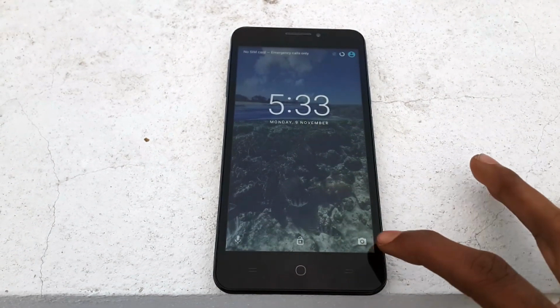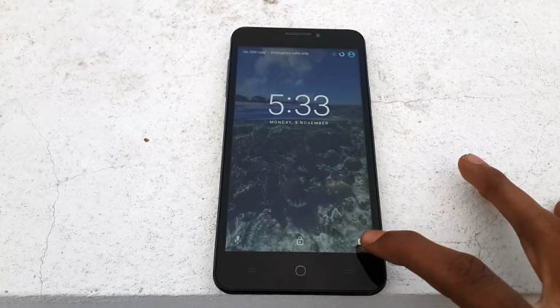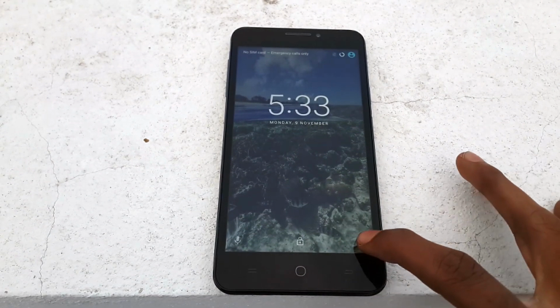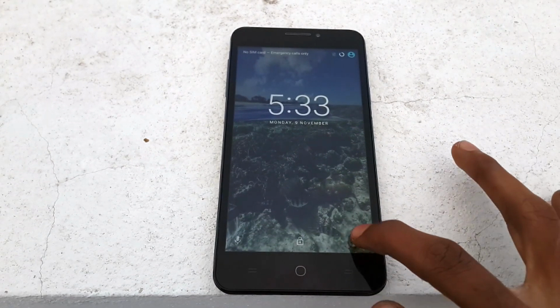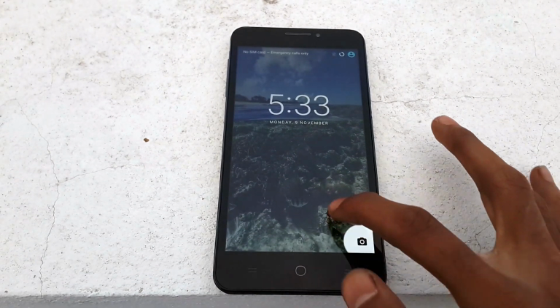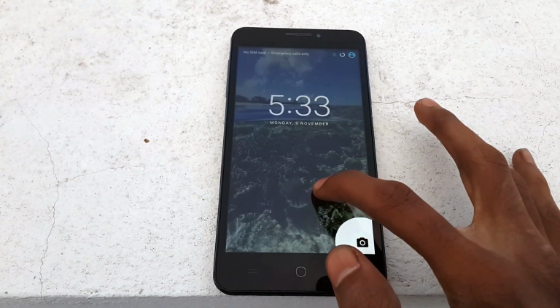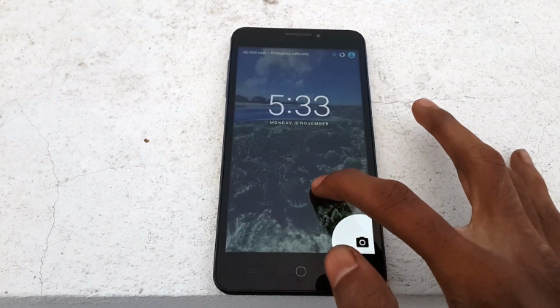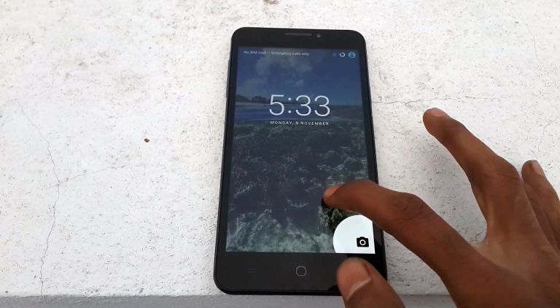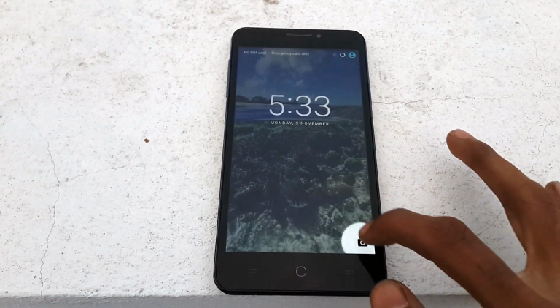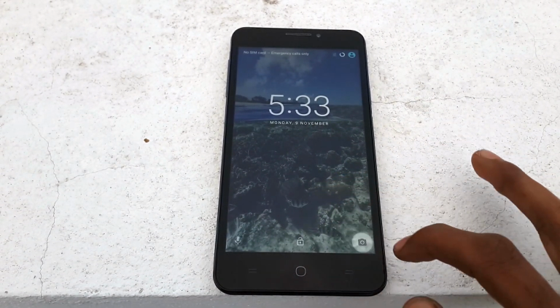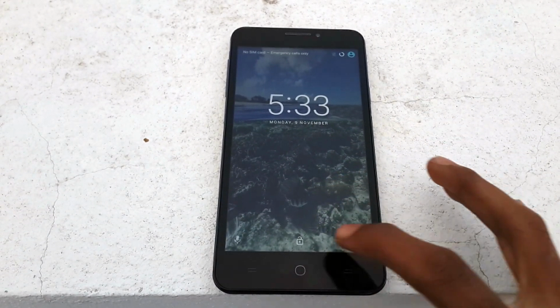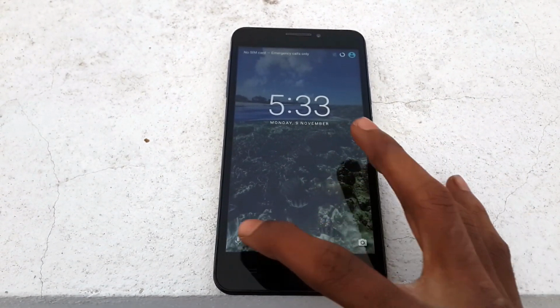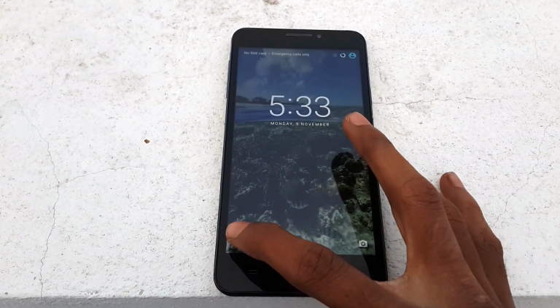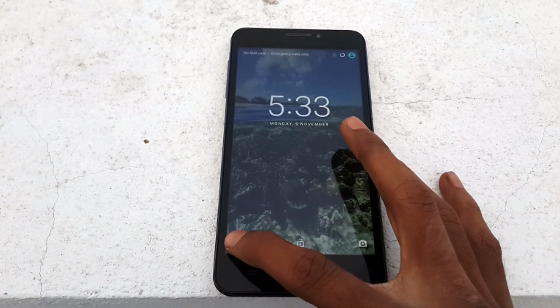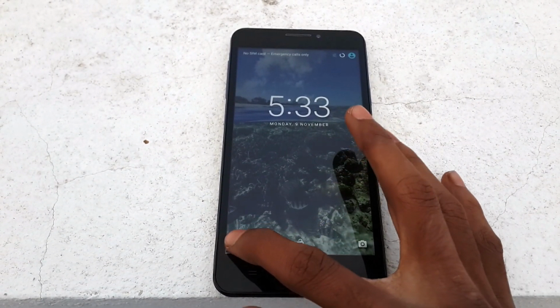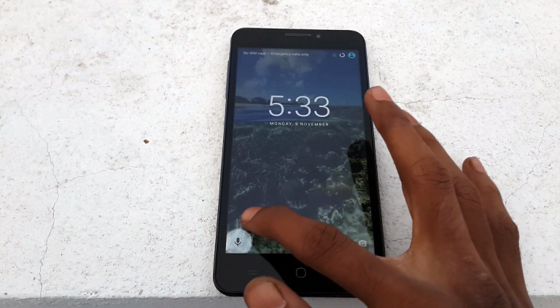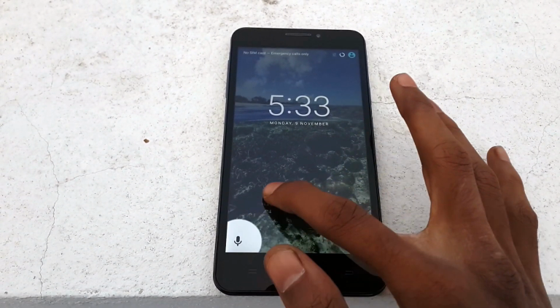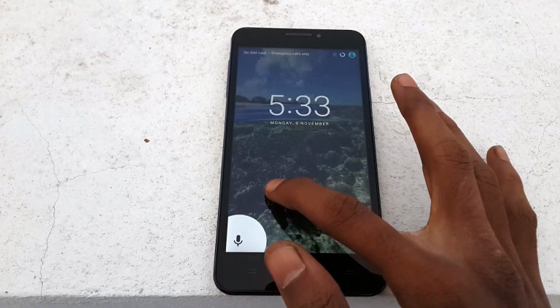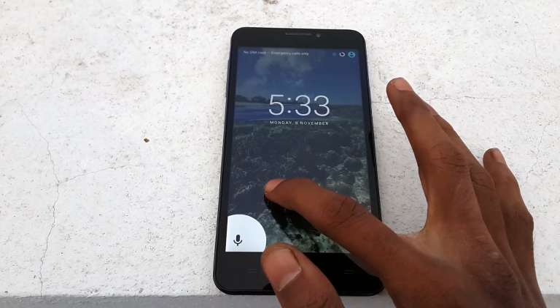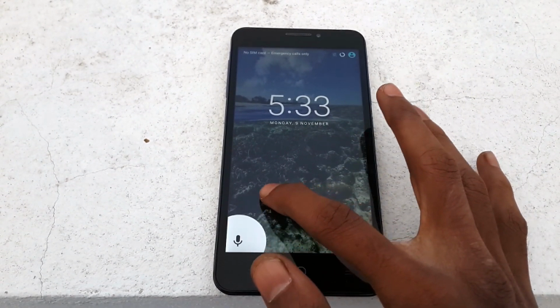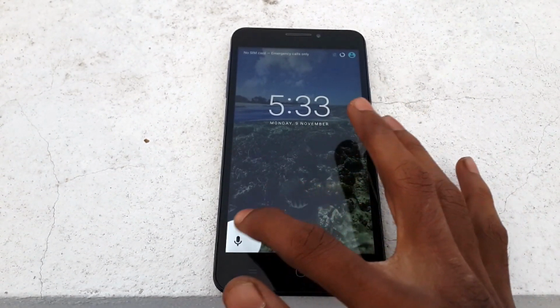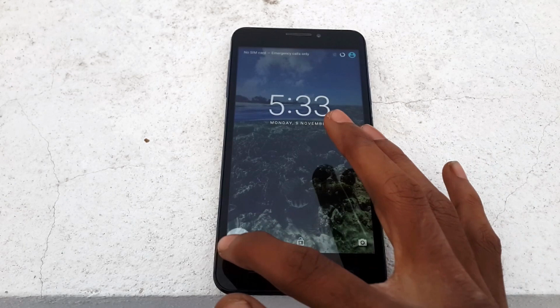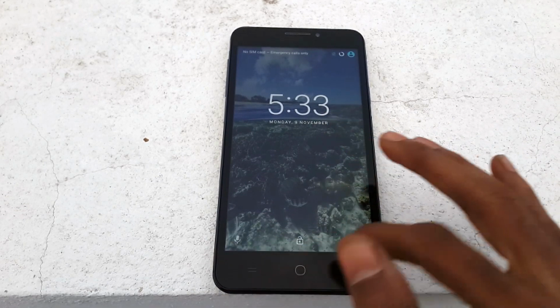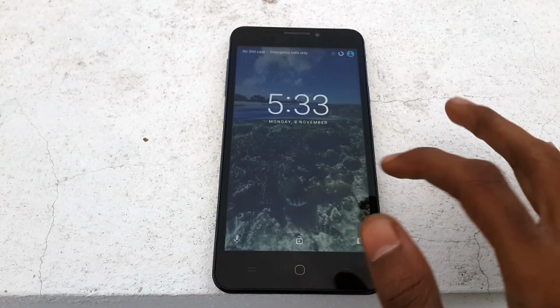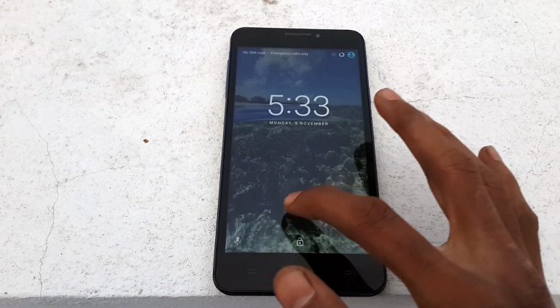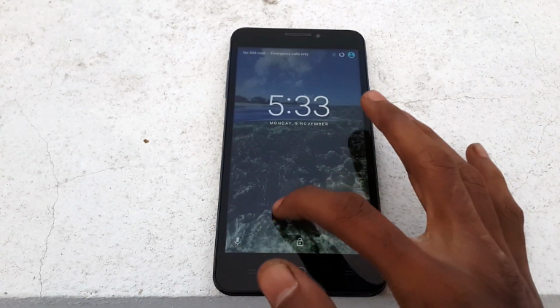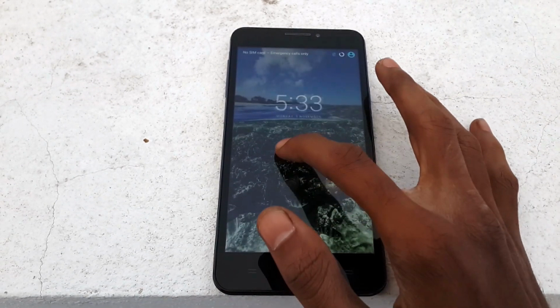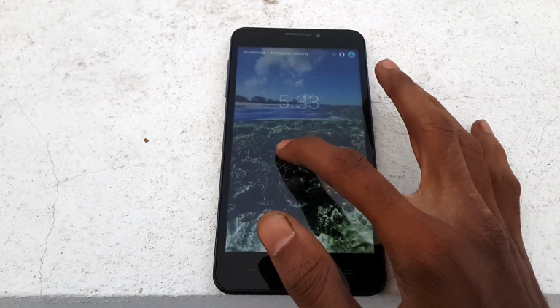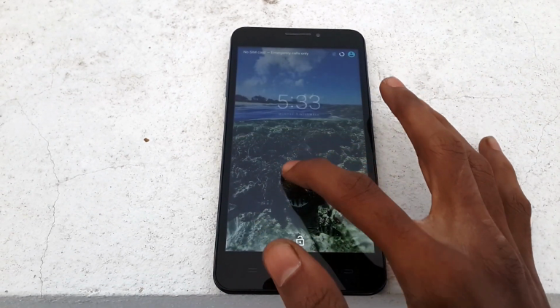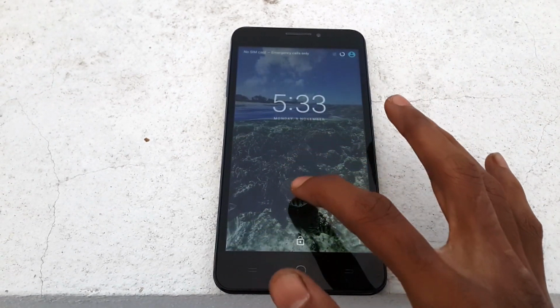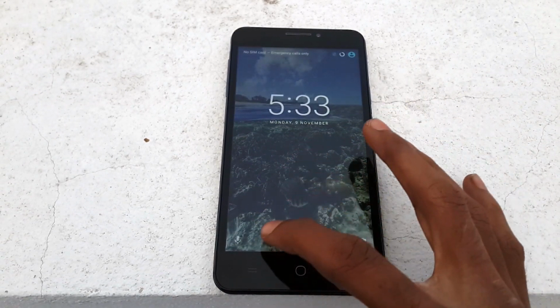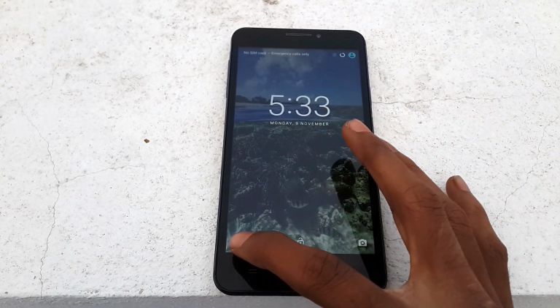In the camera, we can take pictures but we can't record video. So there is a problem with the camera, but all basic apps seem to be working fine.